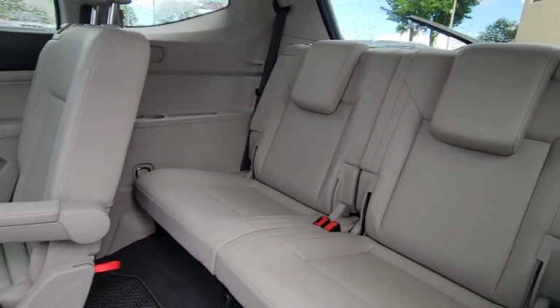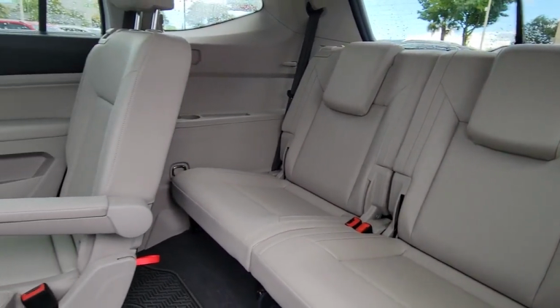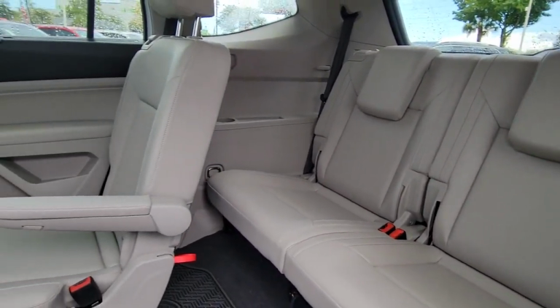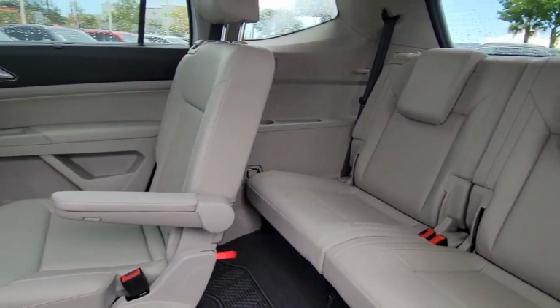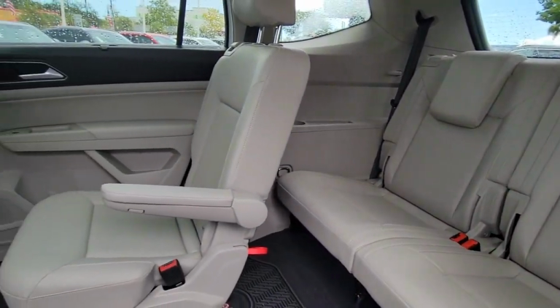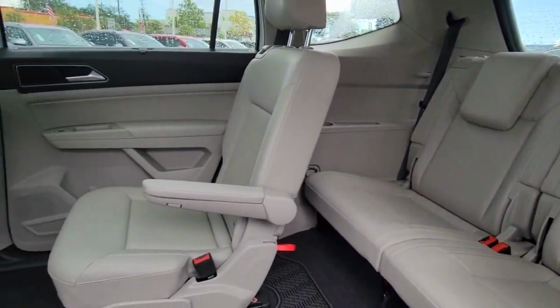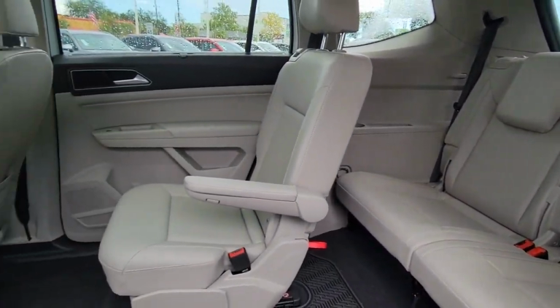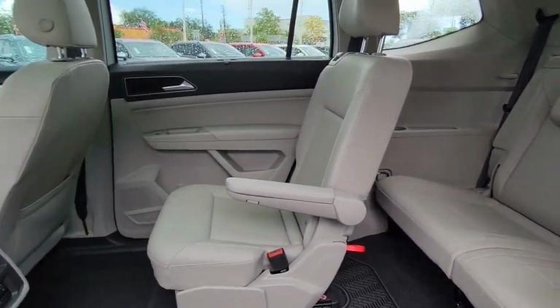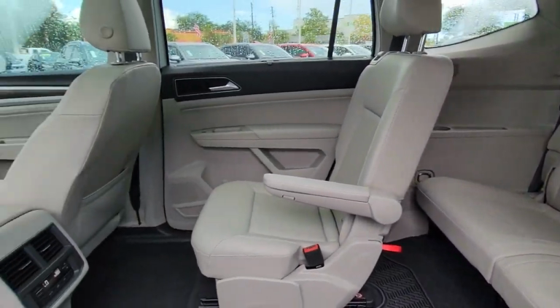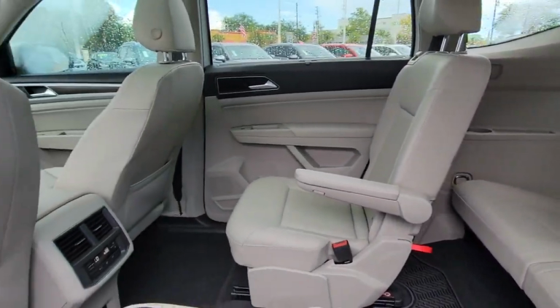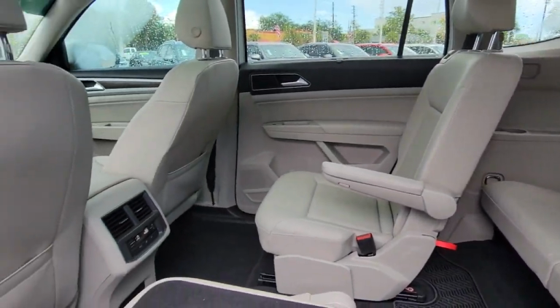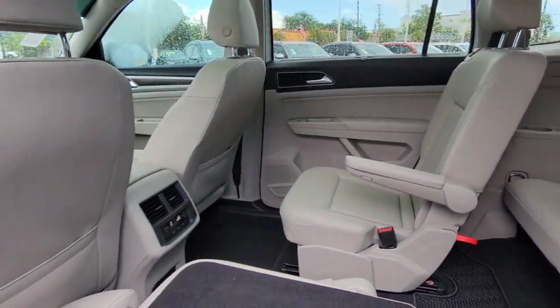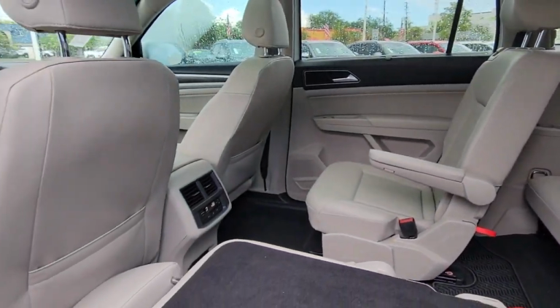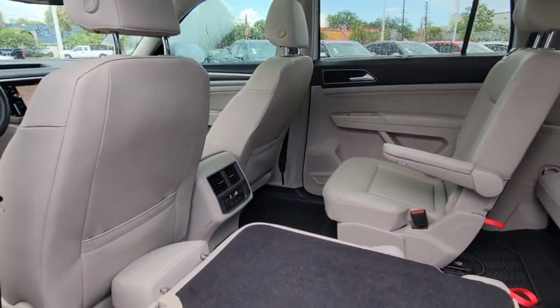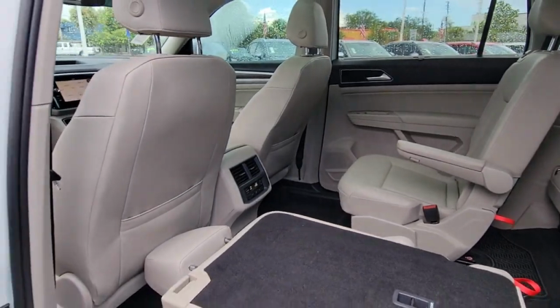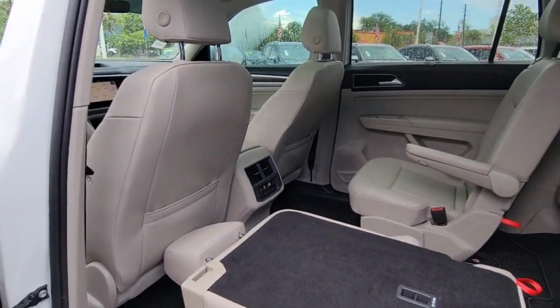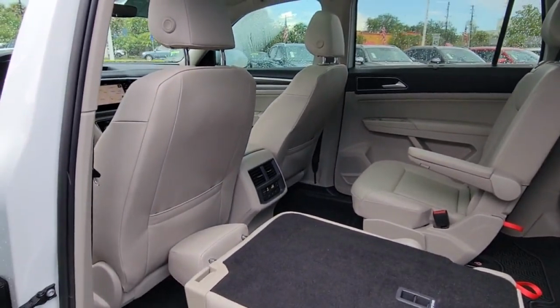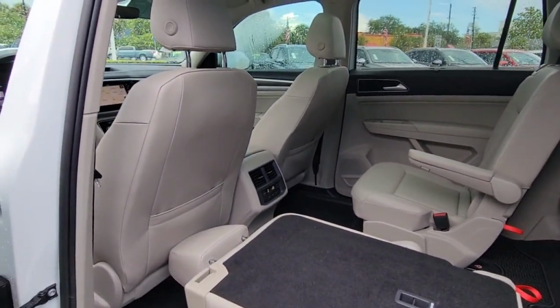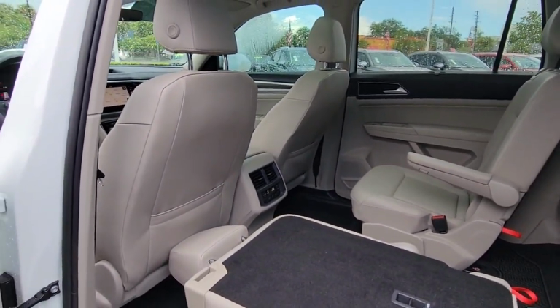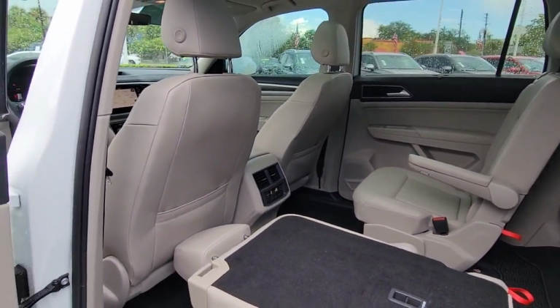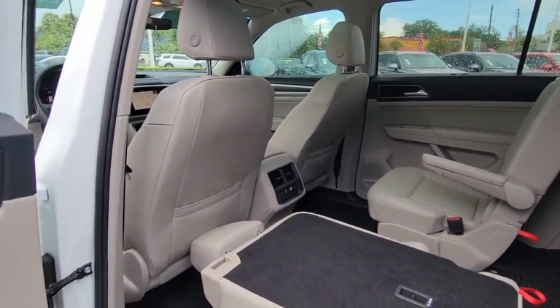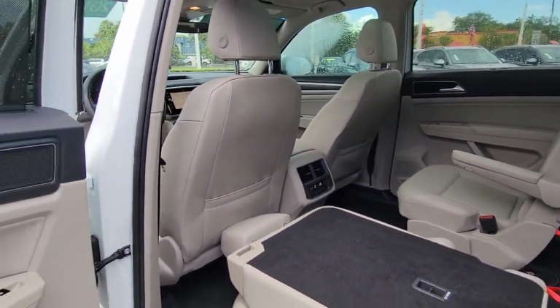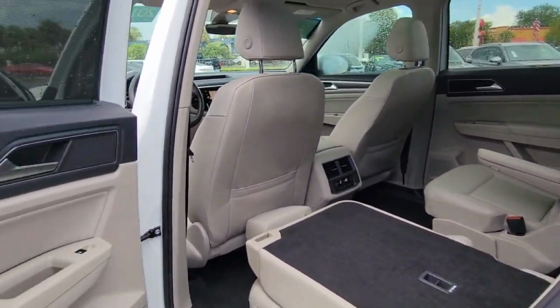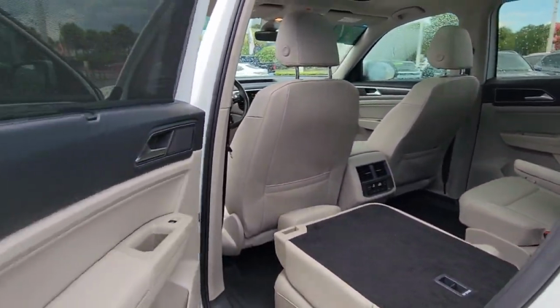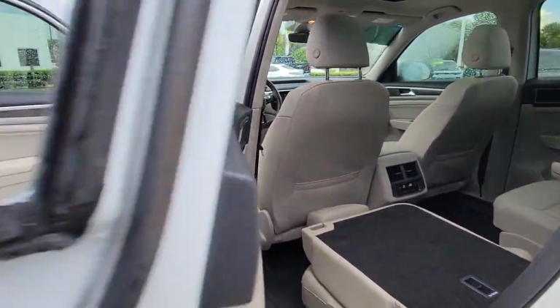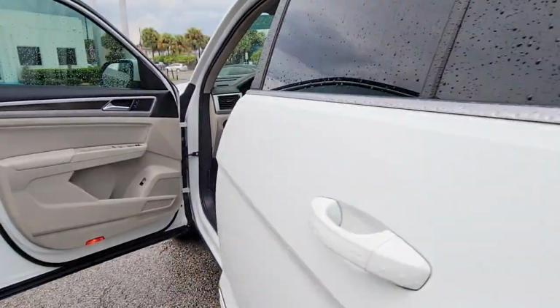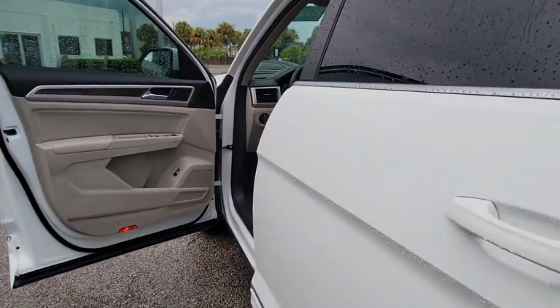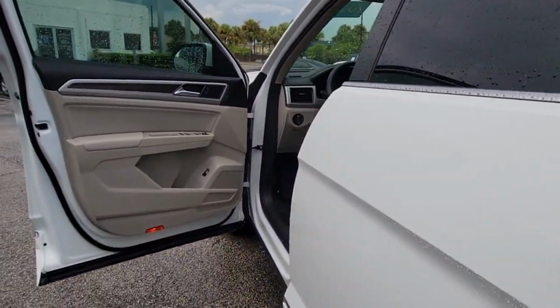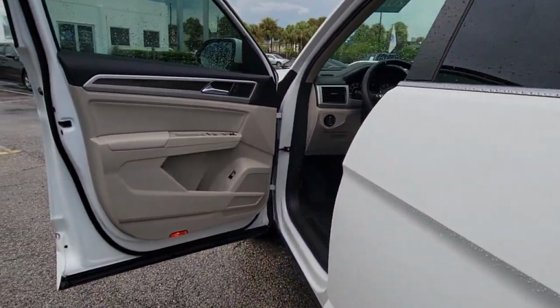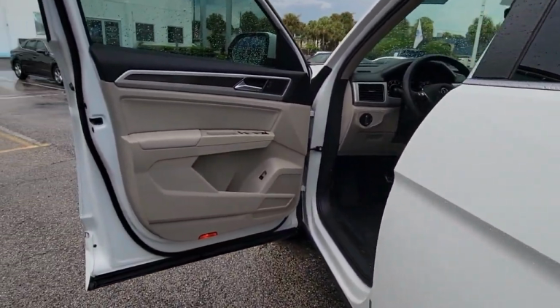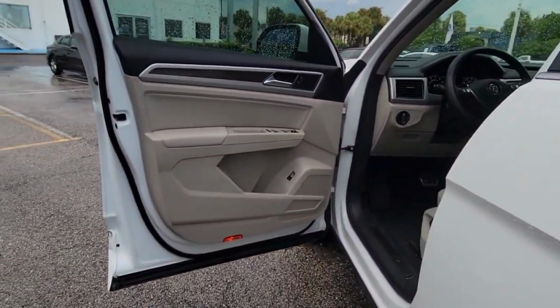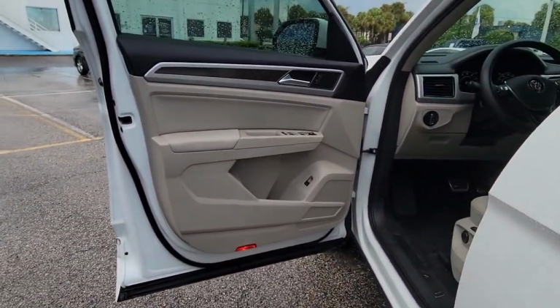Get the safety and convenience your family deserves in this well-equipped Atlas. Our team will give you an outstanding test drive experience. Stop in today.